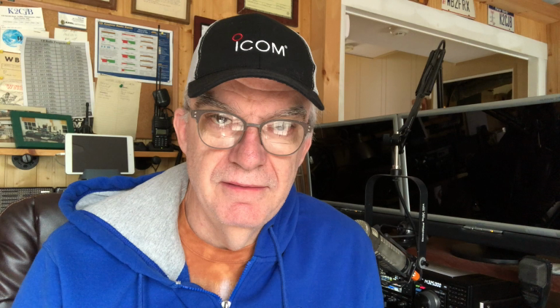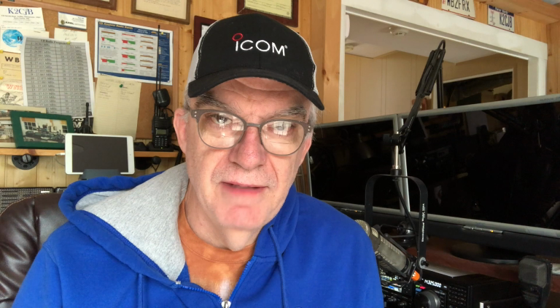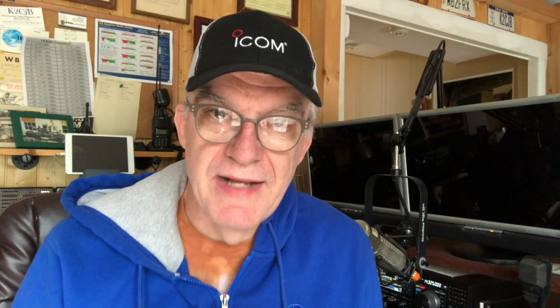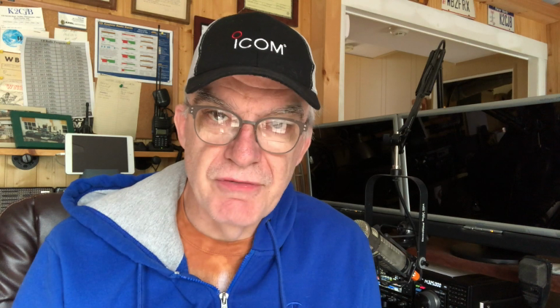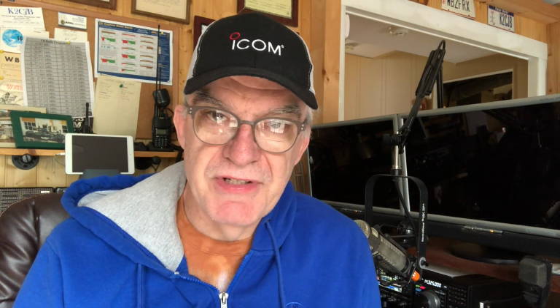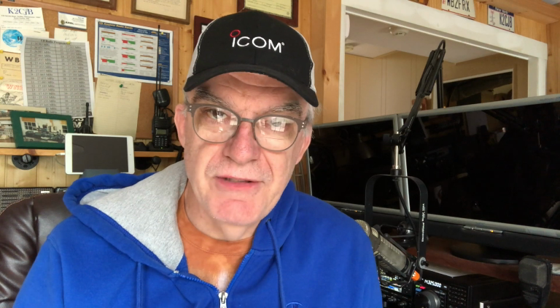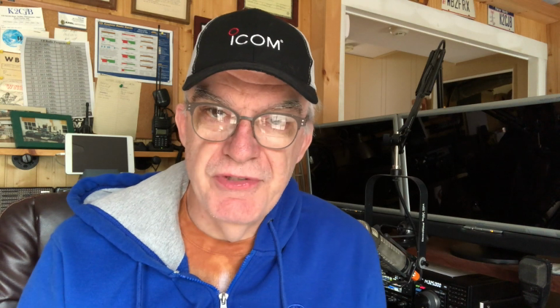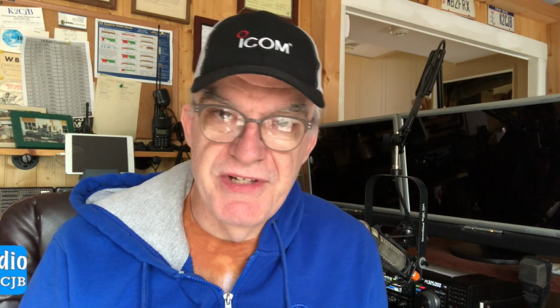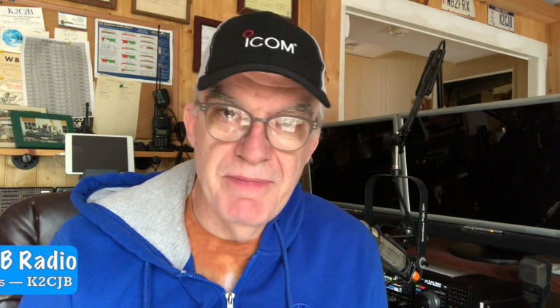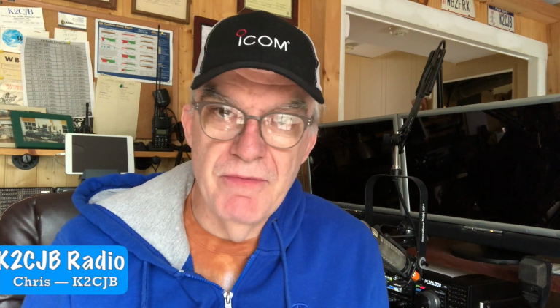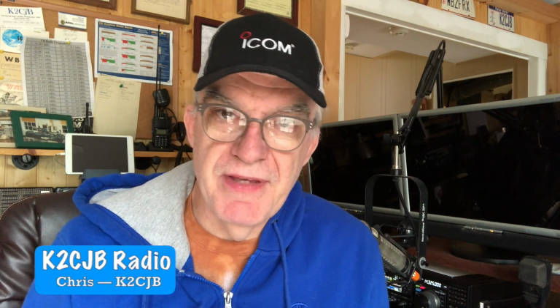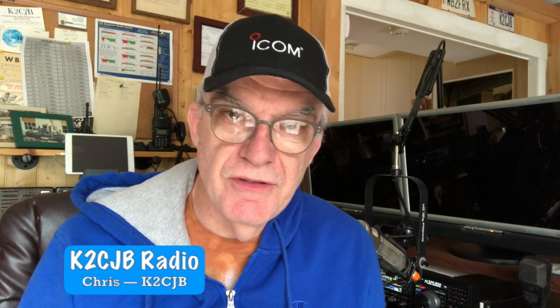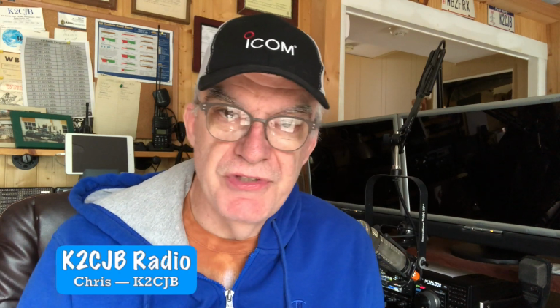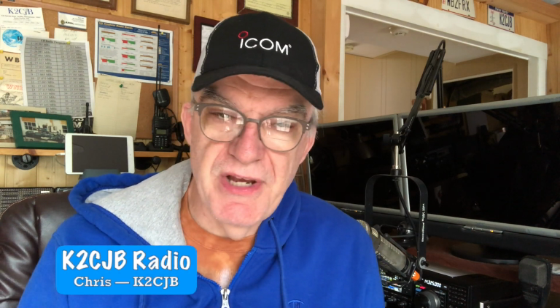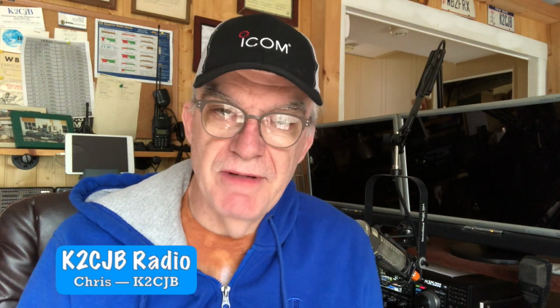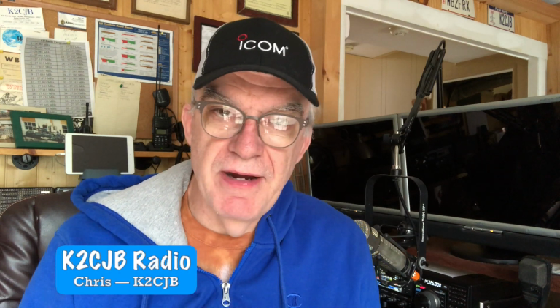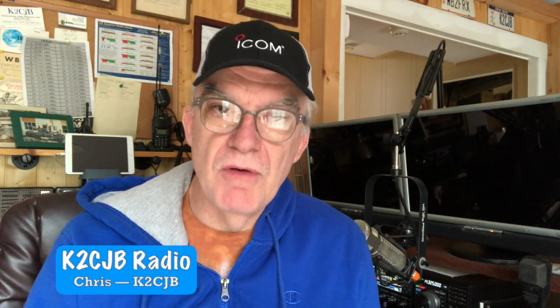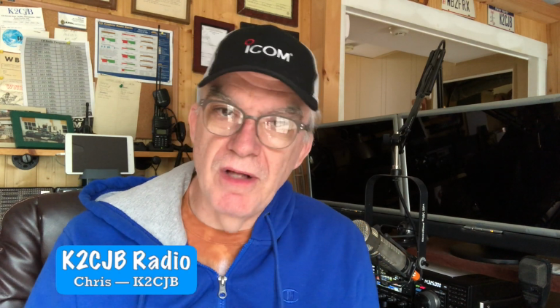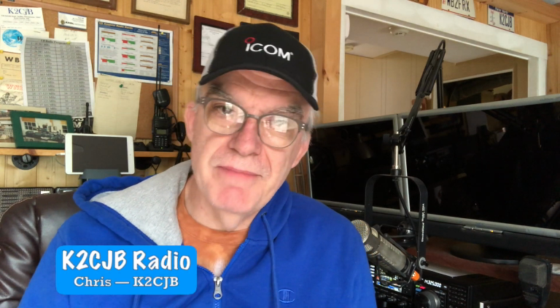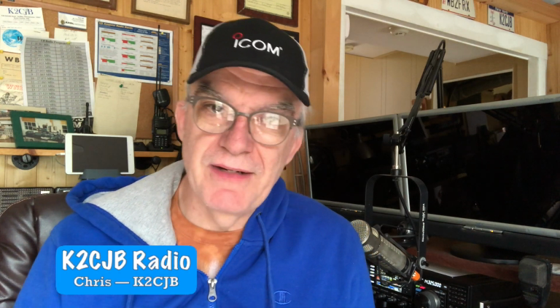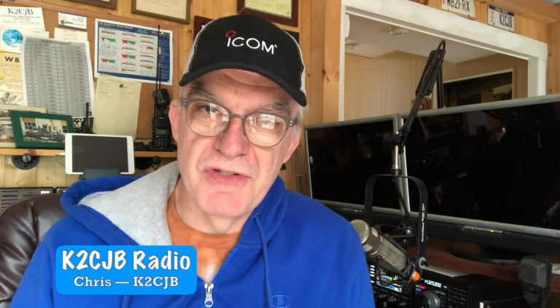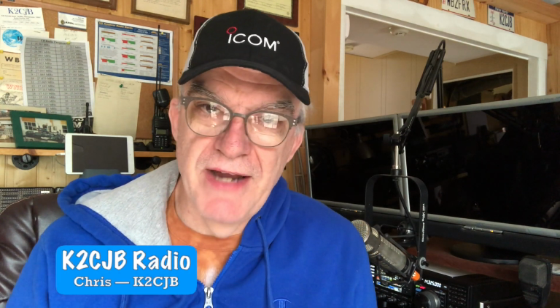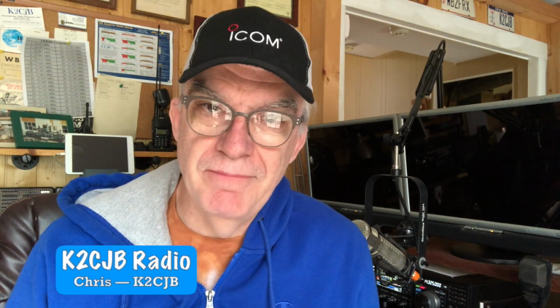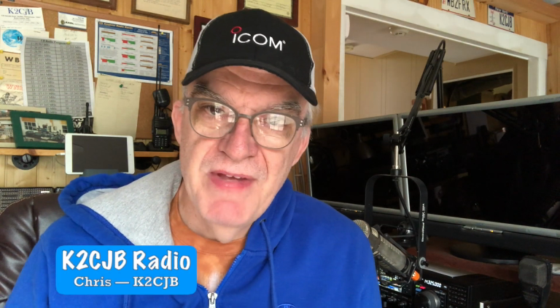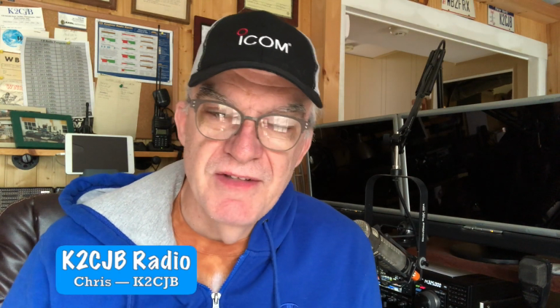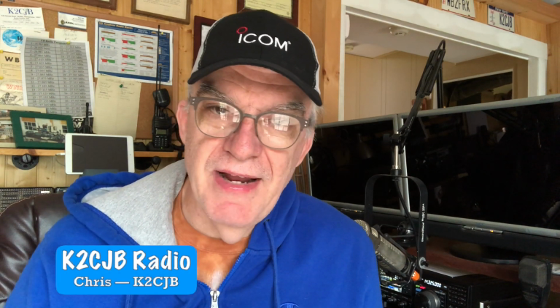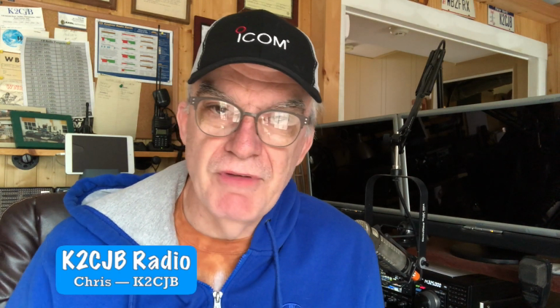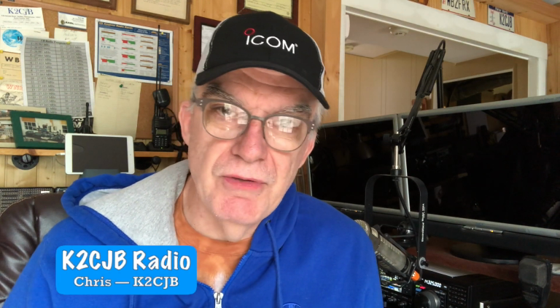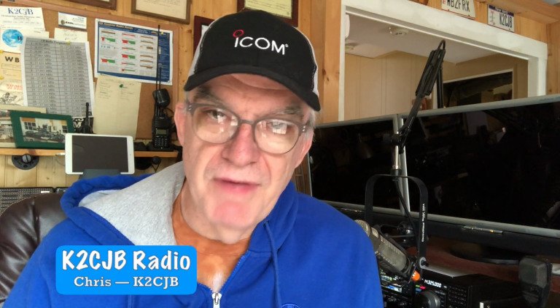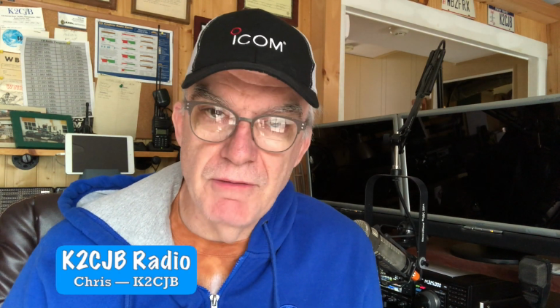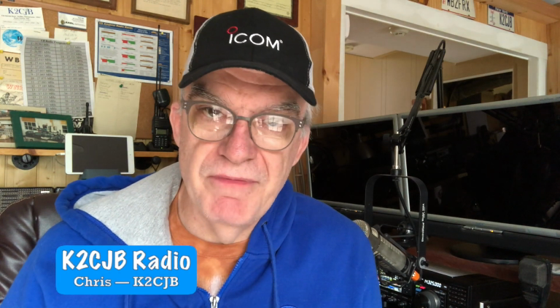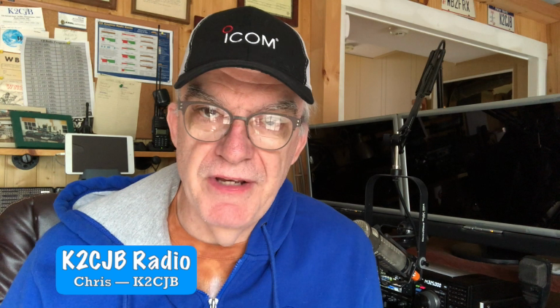Hi, it's Chris K2CJB with K2CJB Radio. Welcome back to the channel. Today I'm going to do a follow-up video.